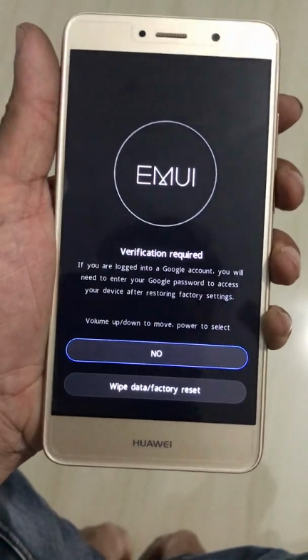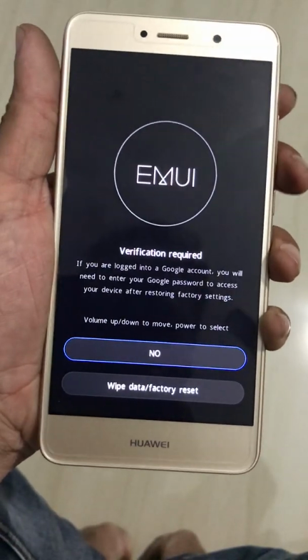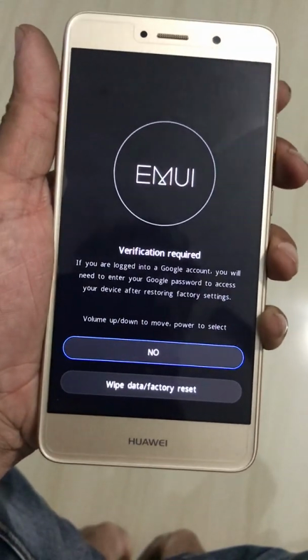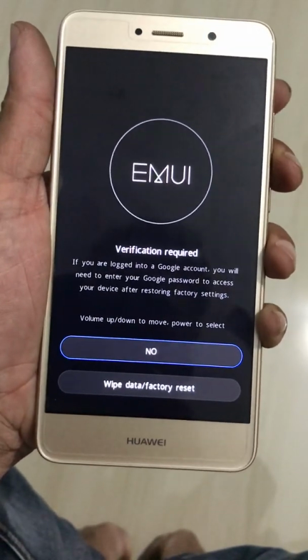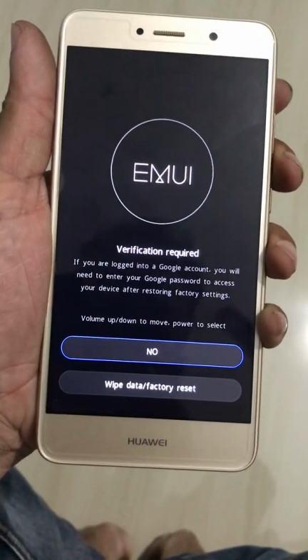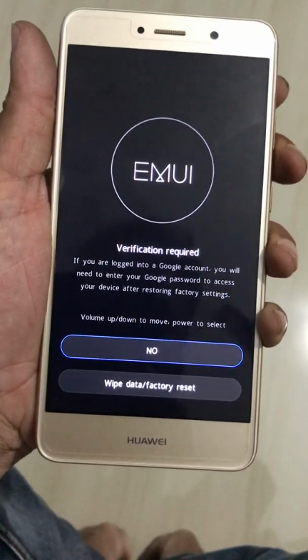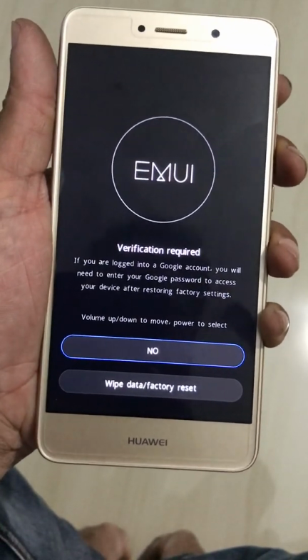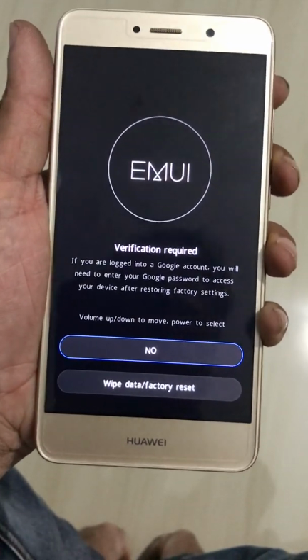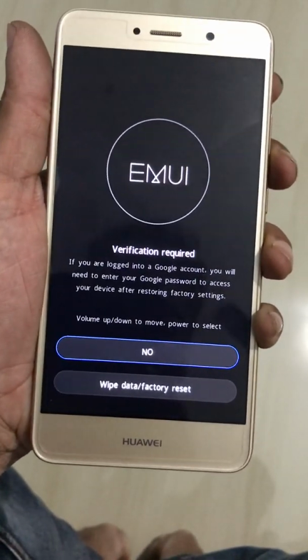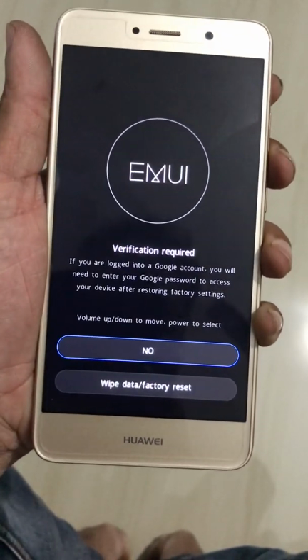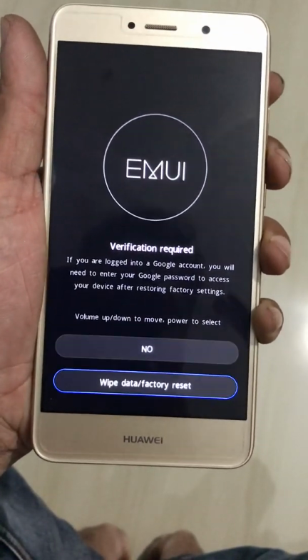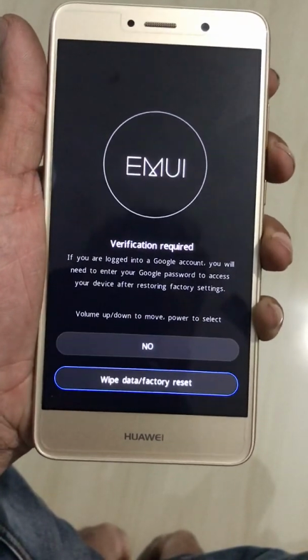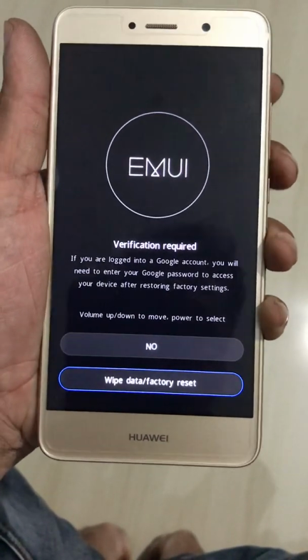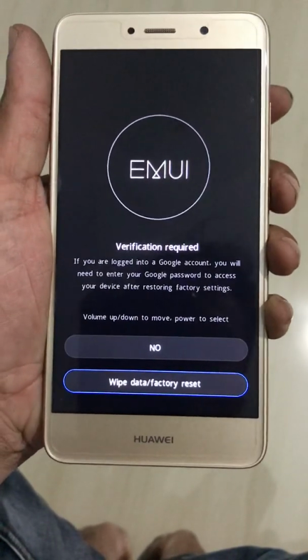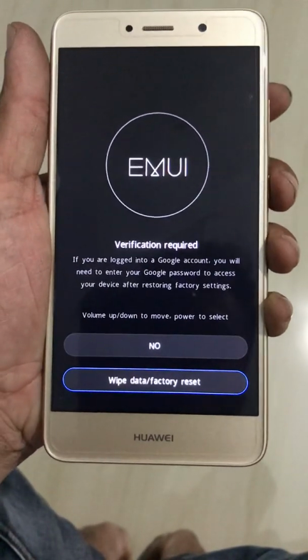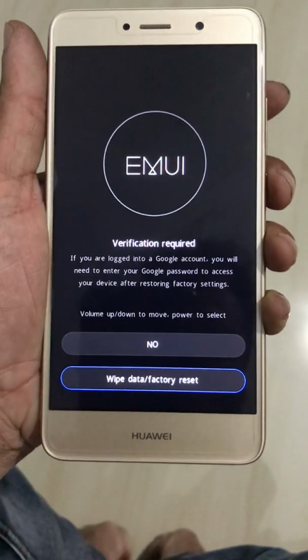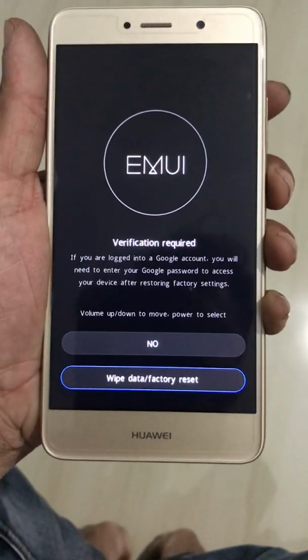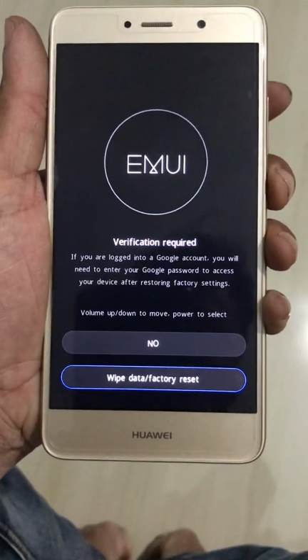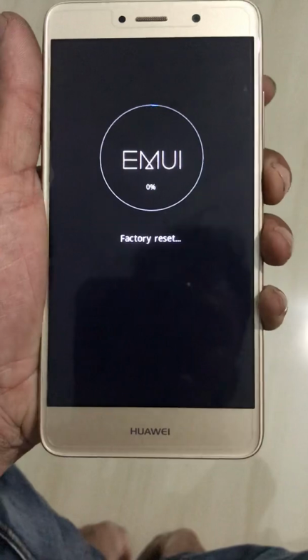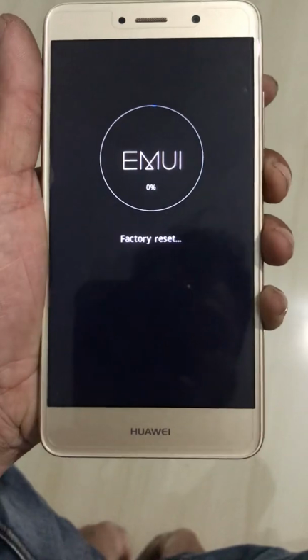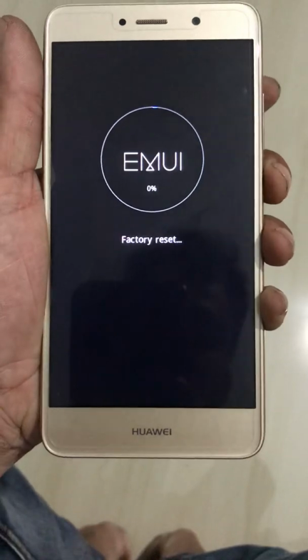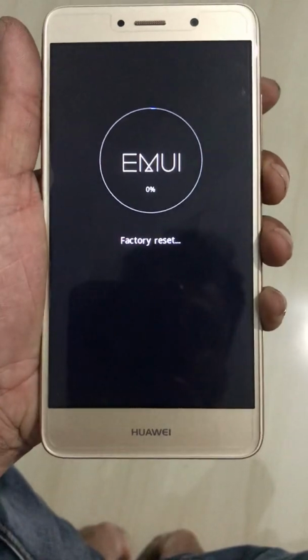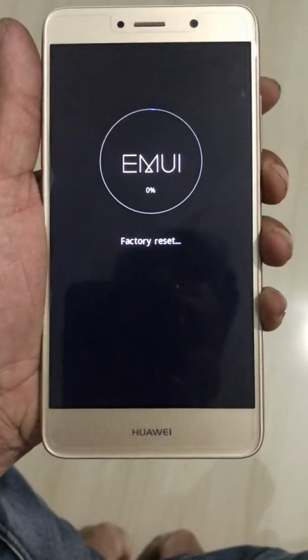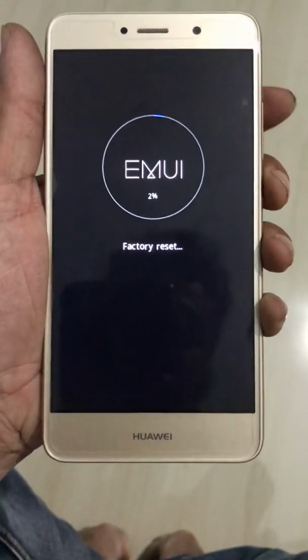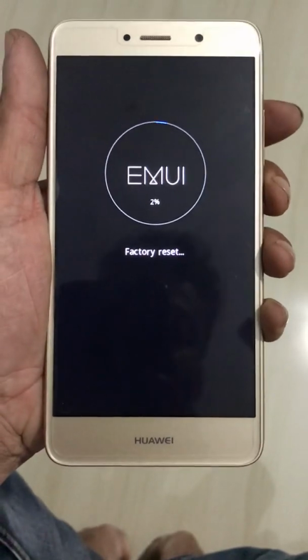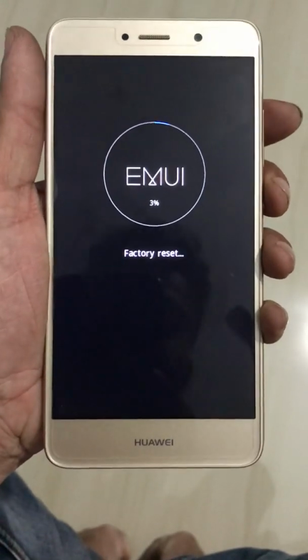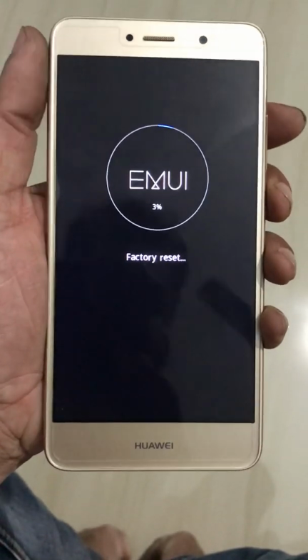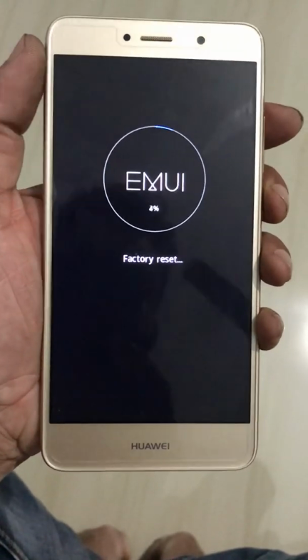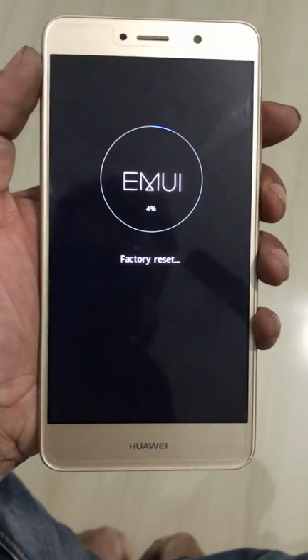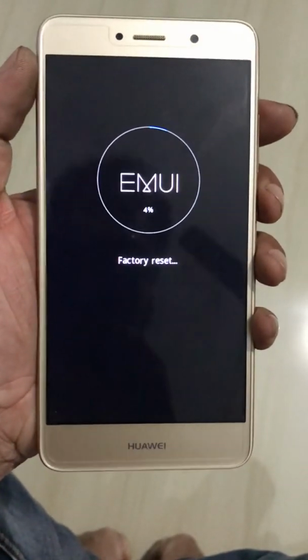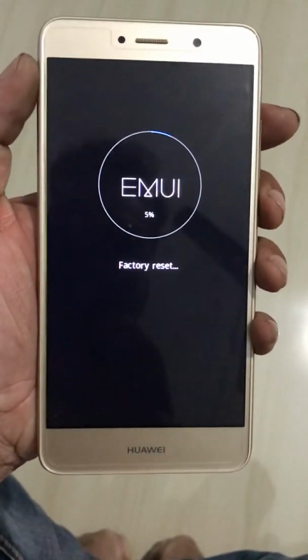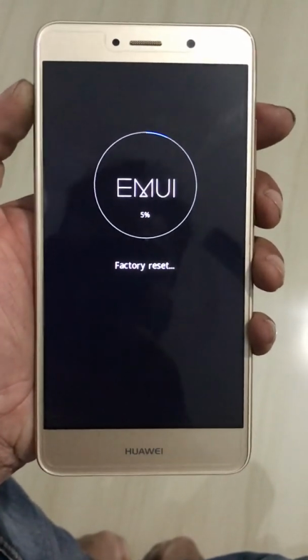Press Volume Down again and confirm. The phone is now factory resetting.